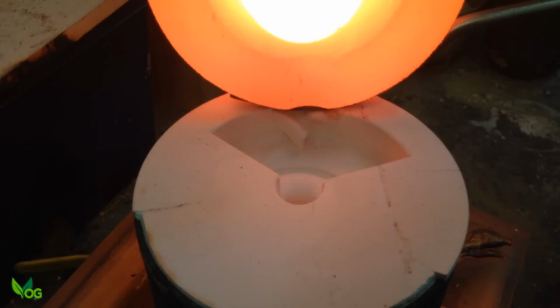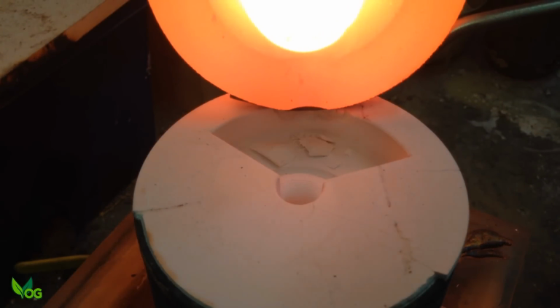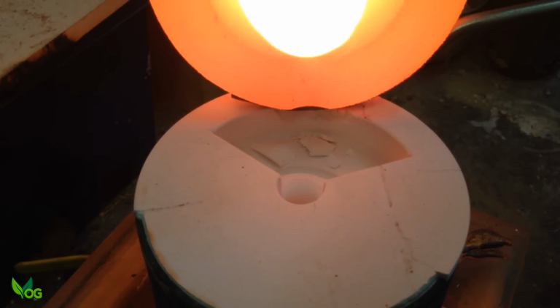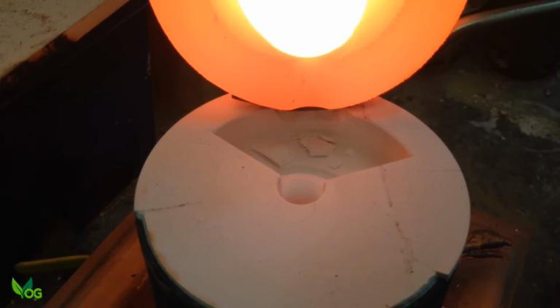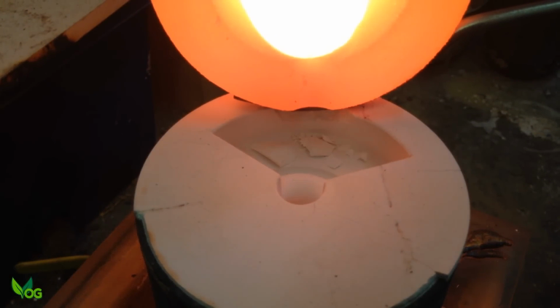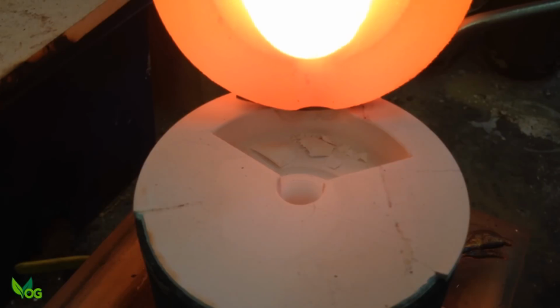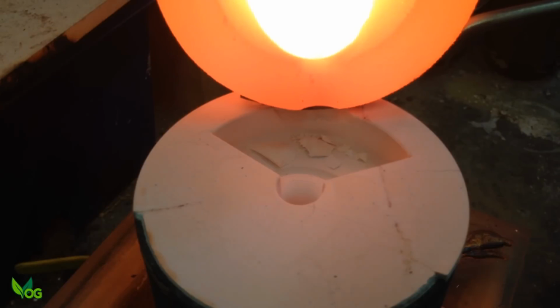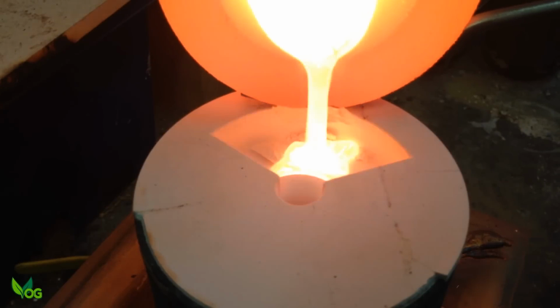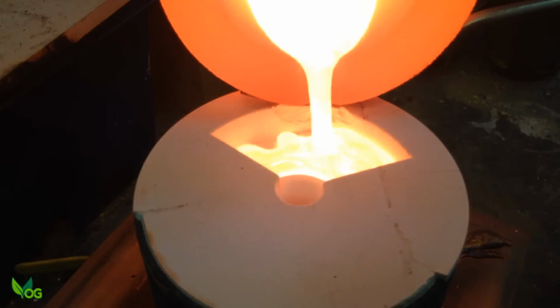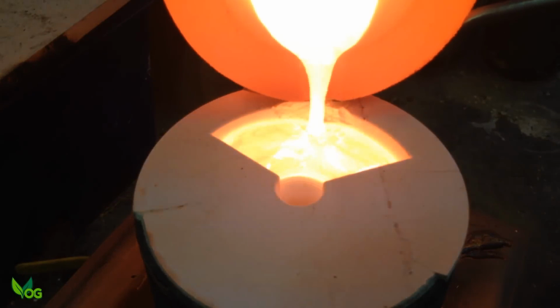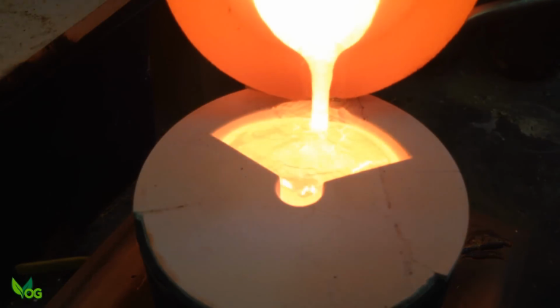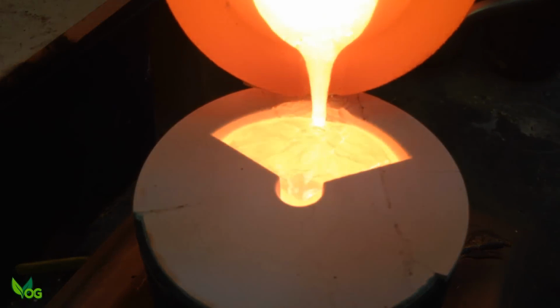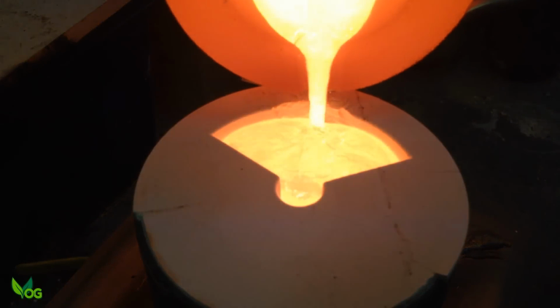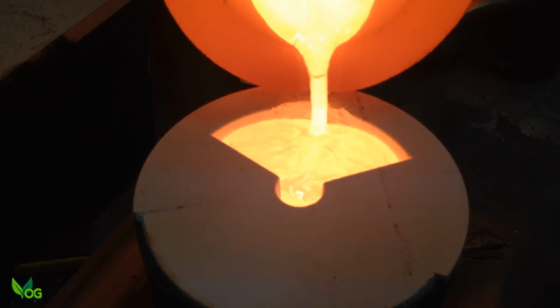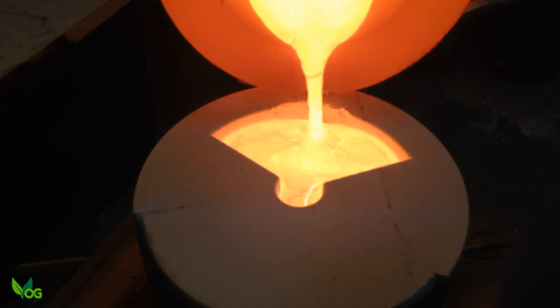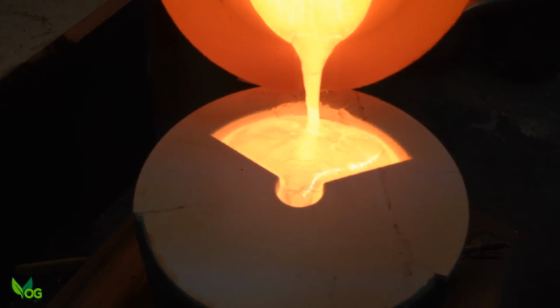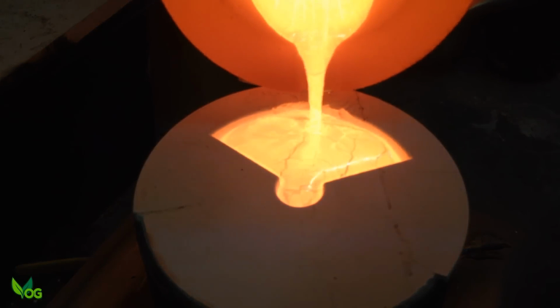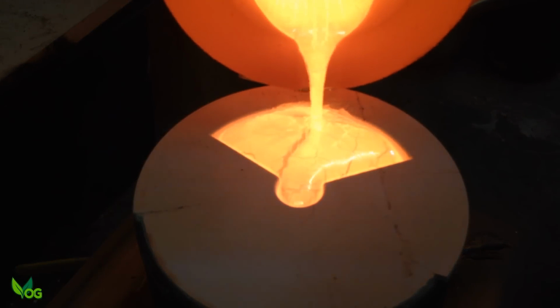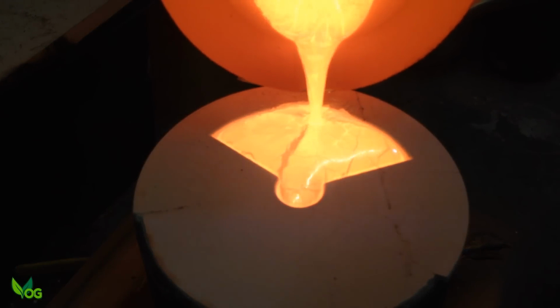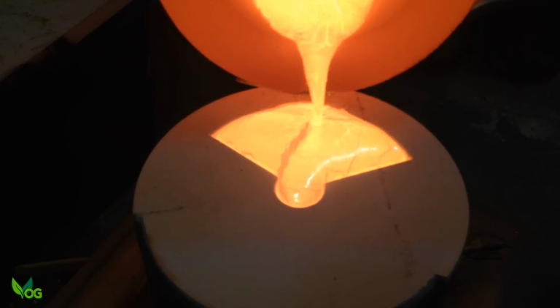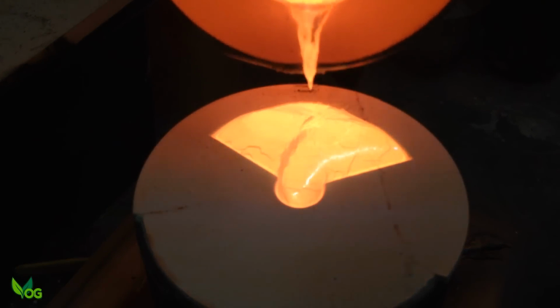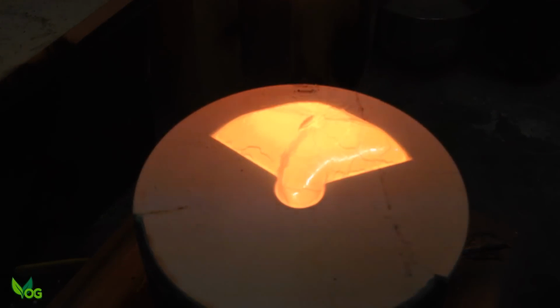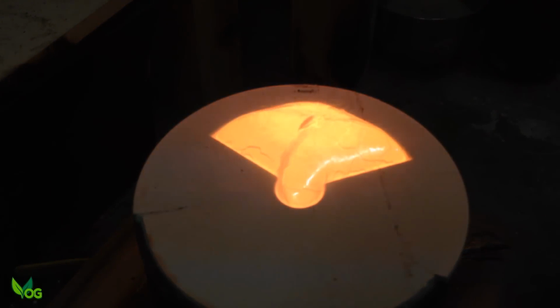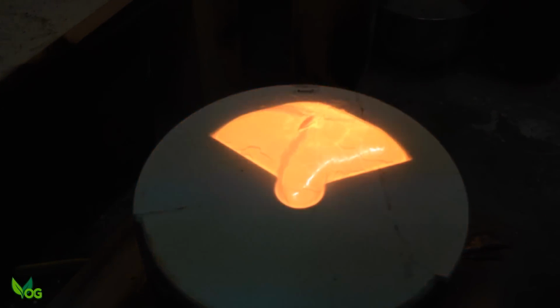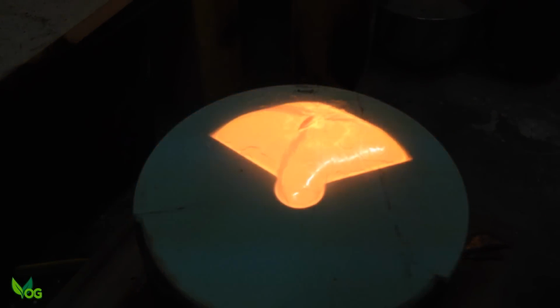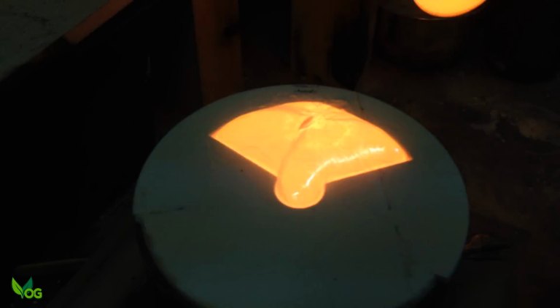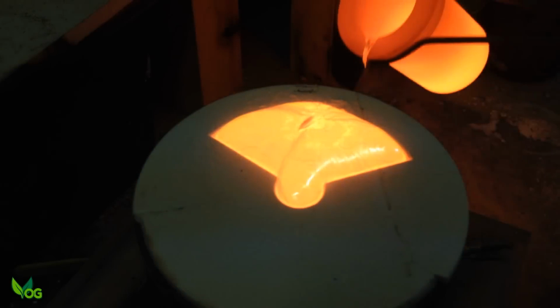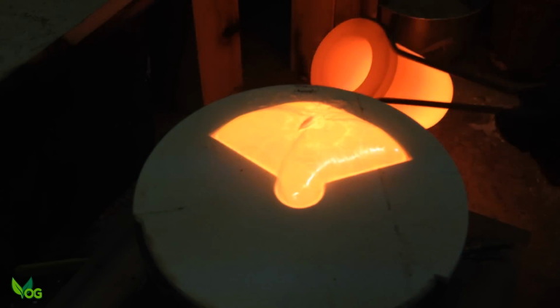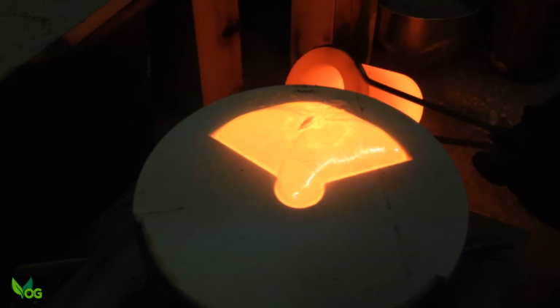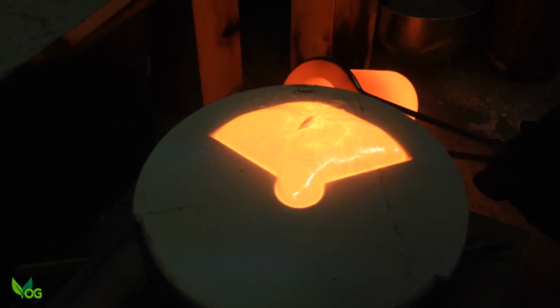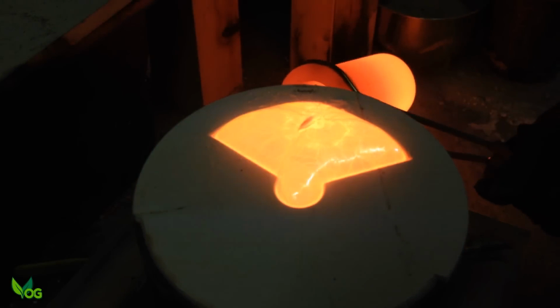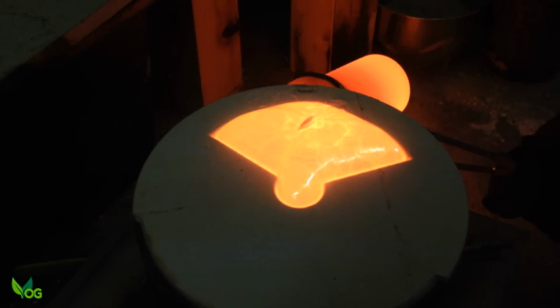Oh dear — I broke away the edge of the plaster, but thankfully the pouring basin did its job and kept the debris out.